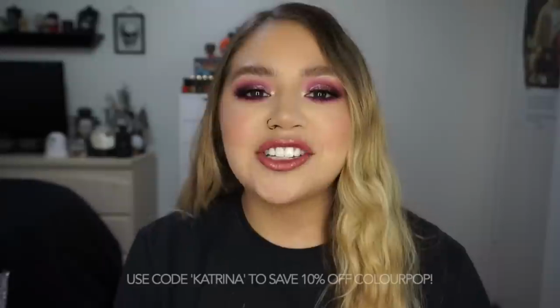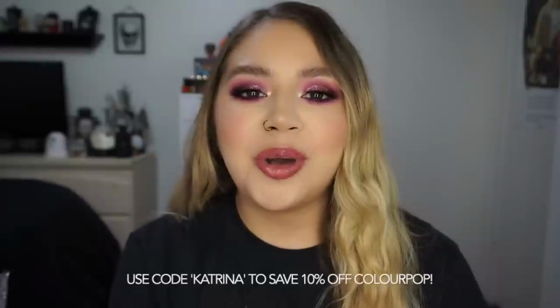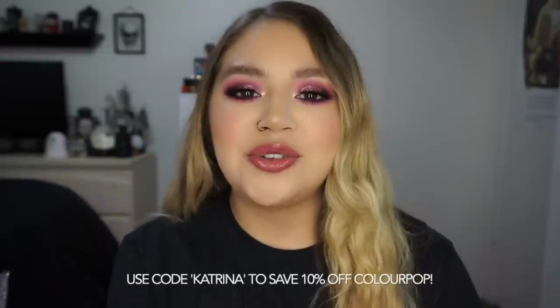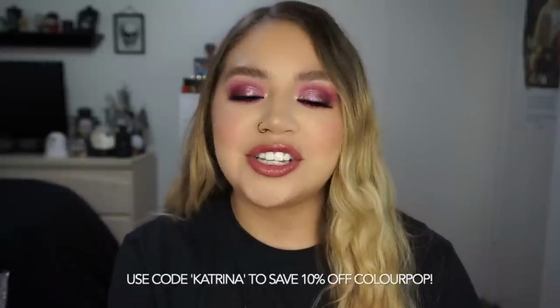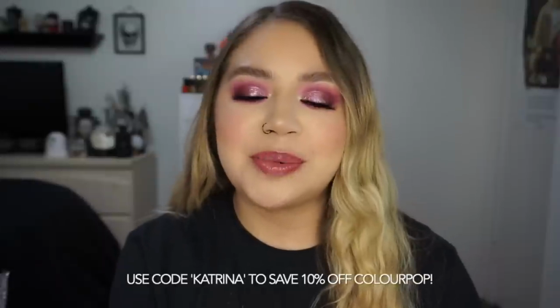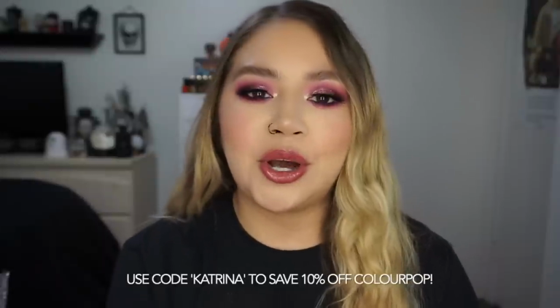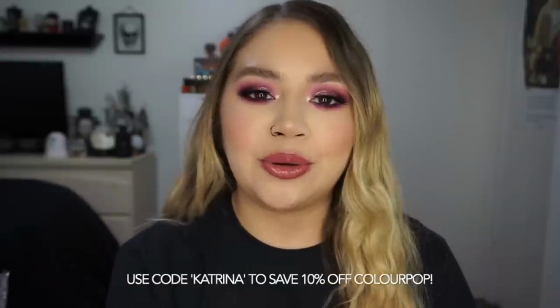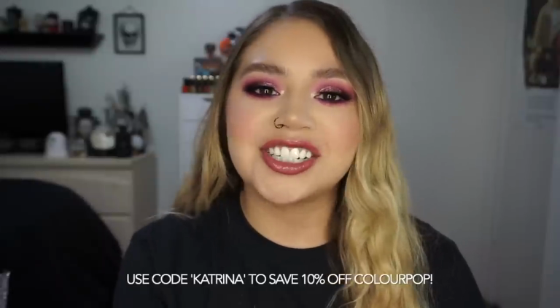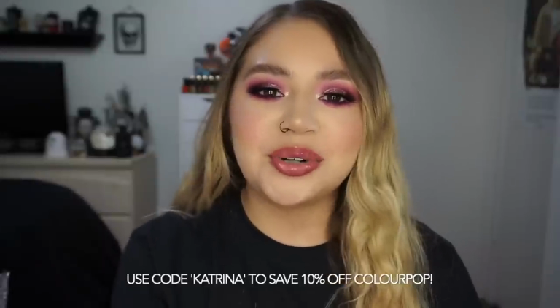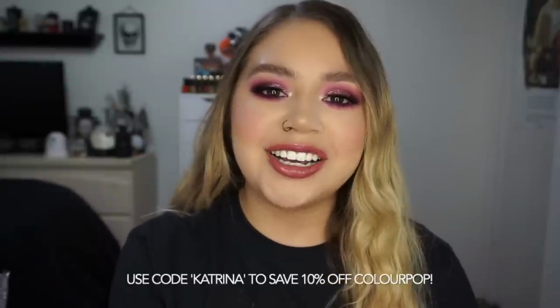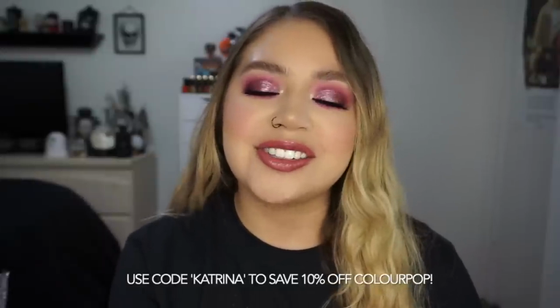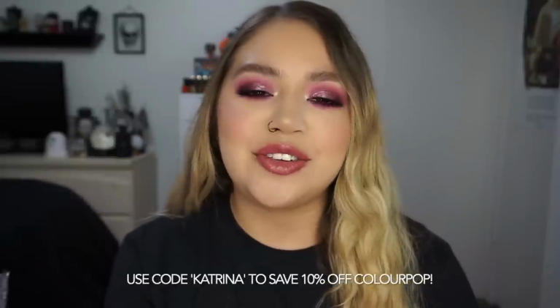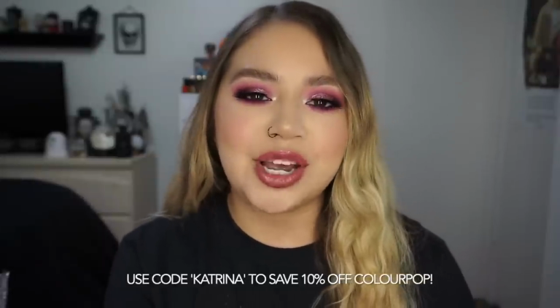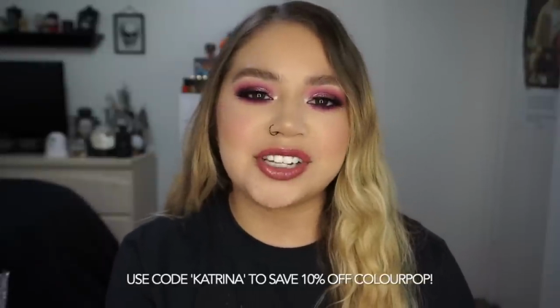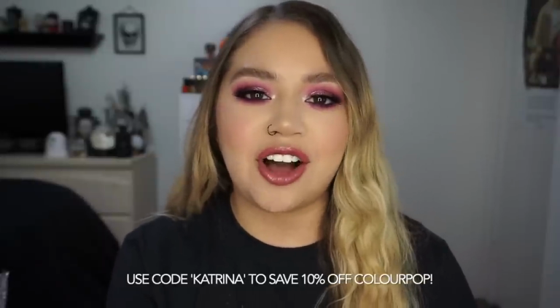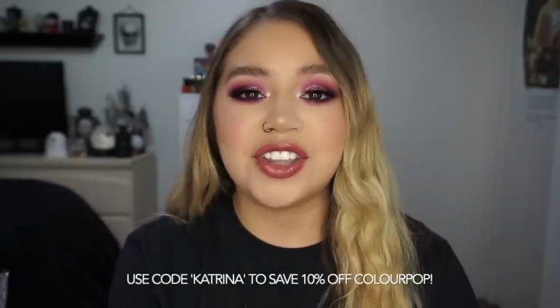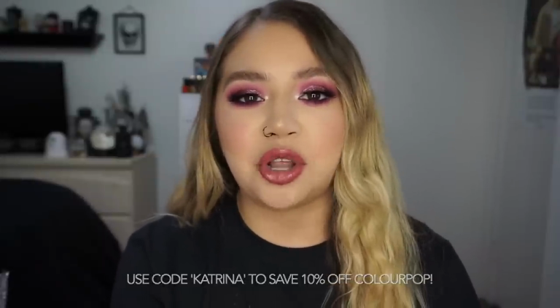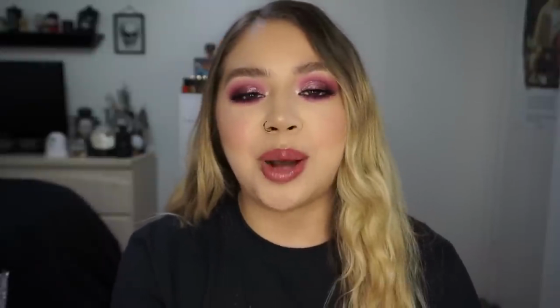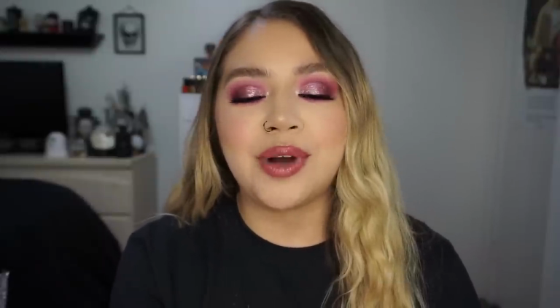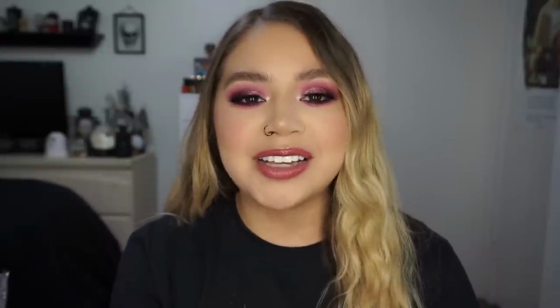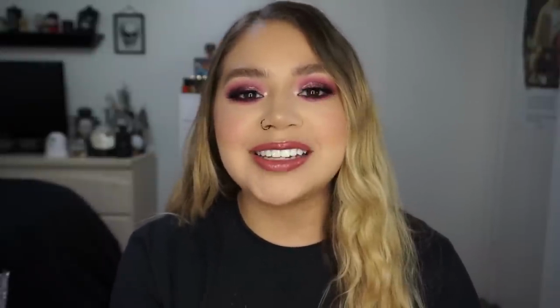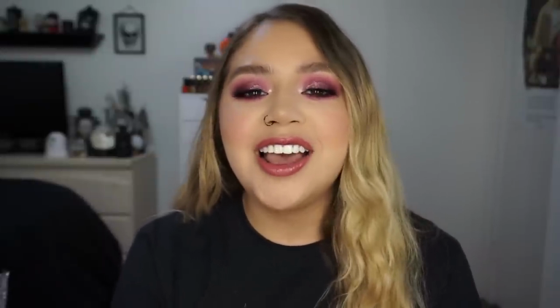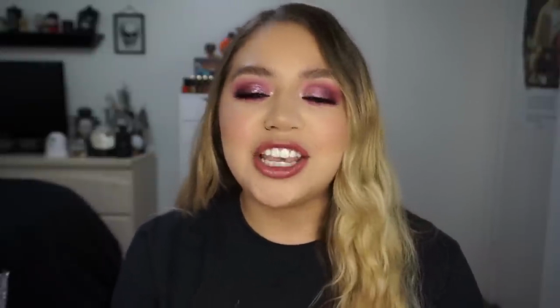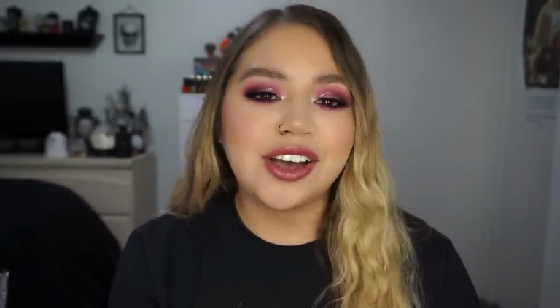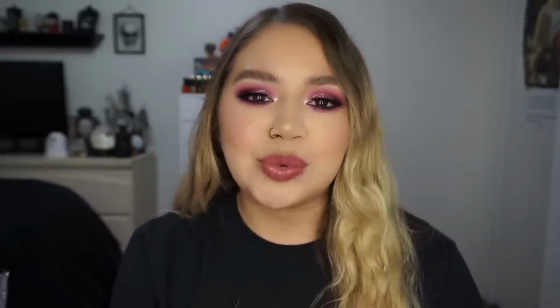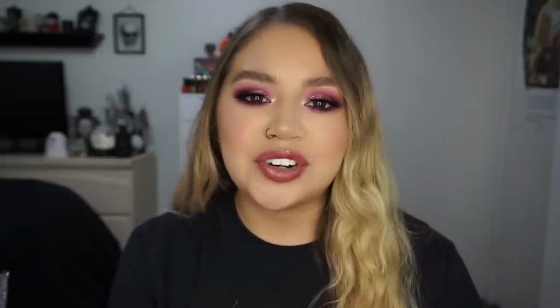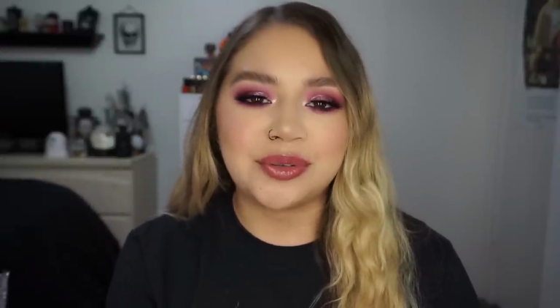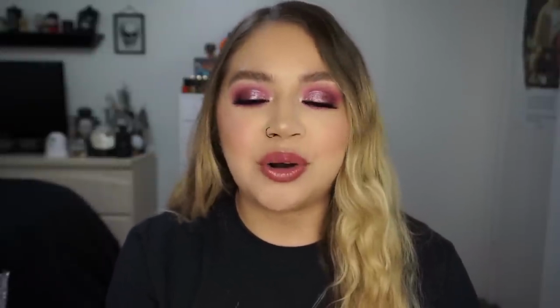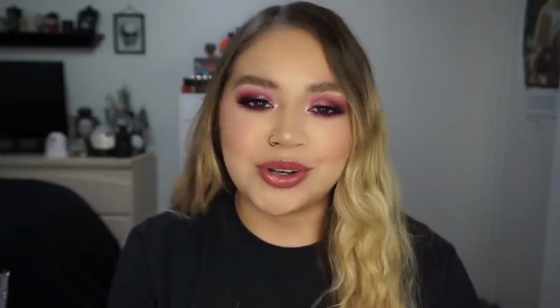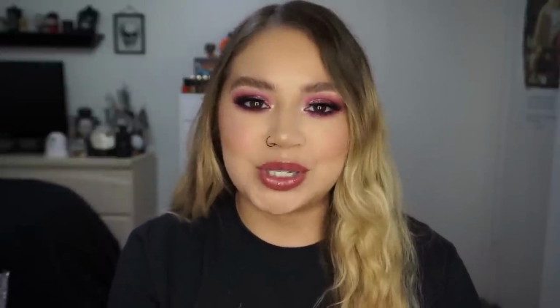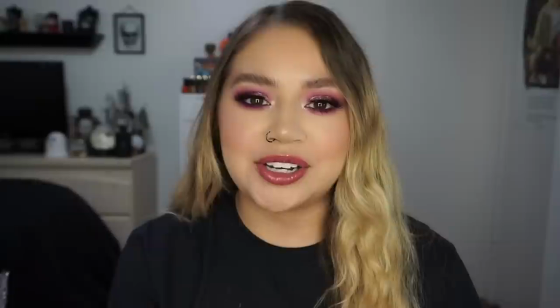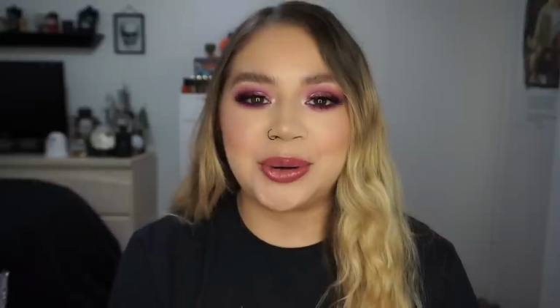As always, you guys can use my code — it's Katrina. It'll save you 10% off the ColourPop website. Thank you guys so much for everyone who always uses my code, I really appreciate it so much.